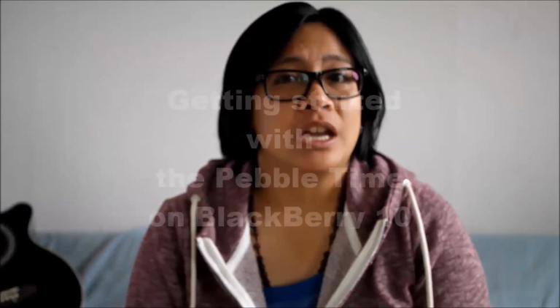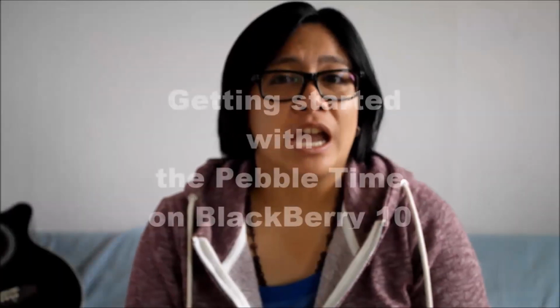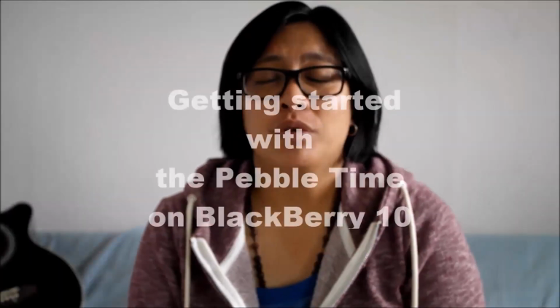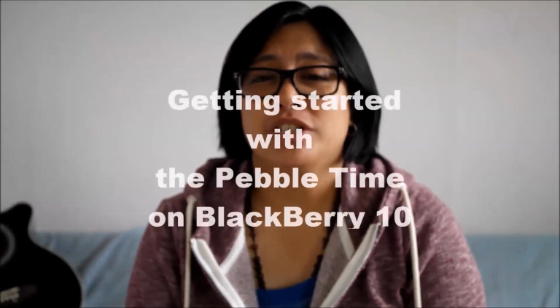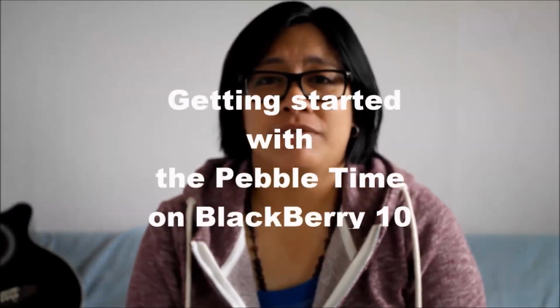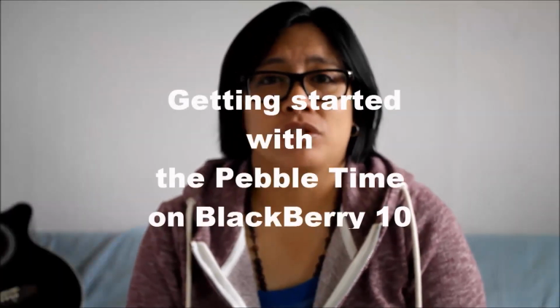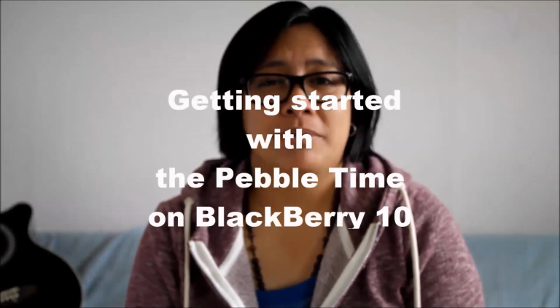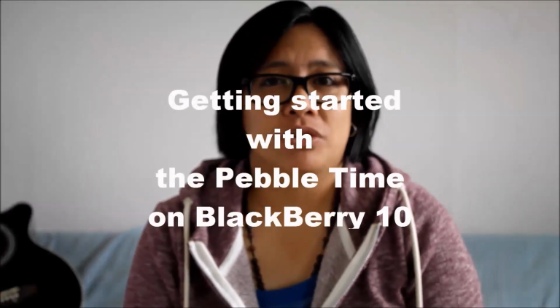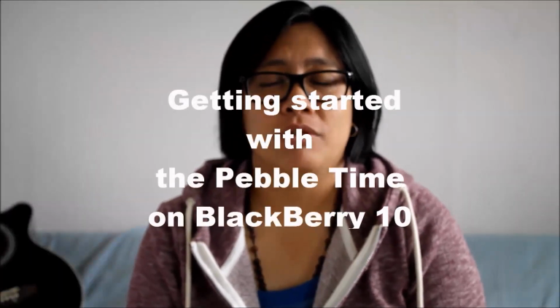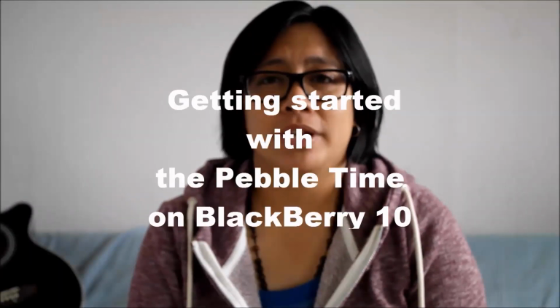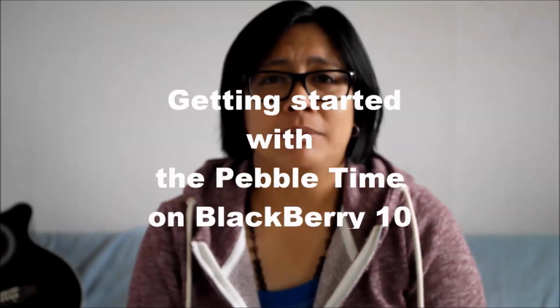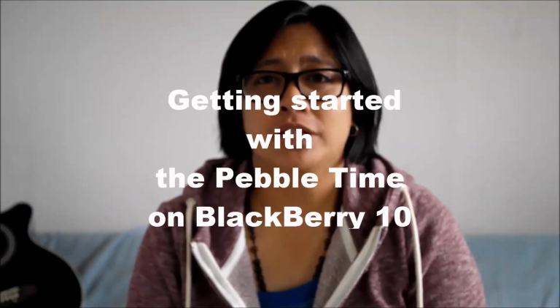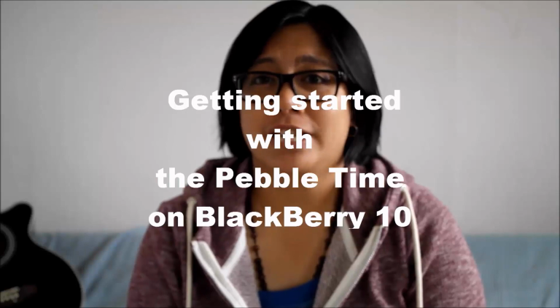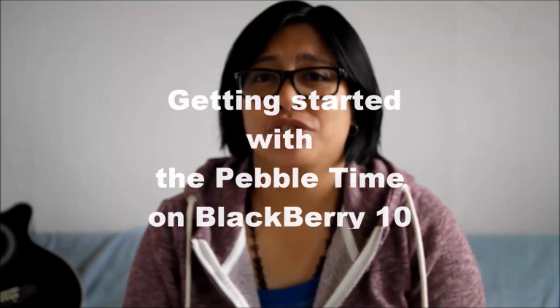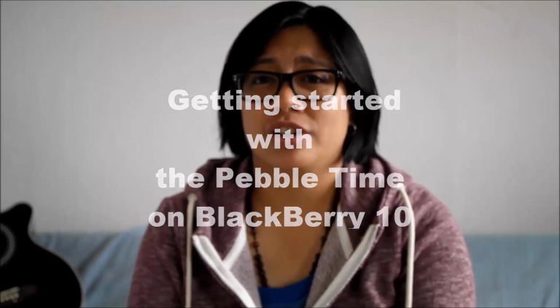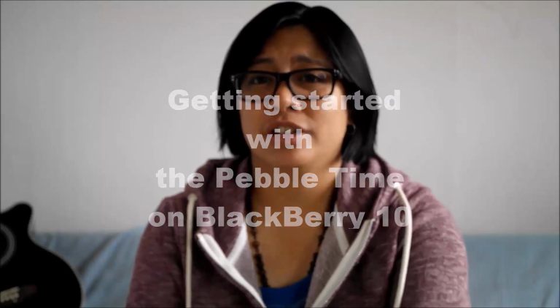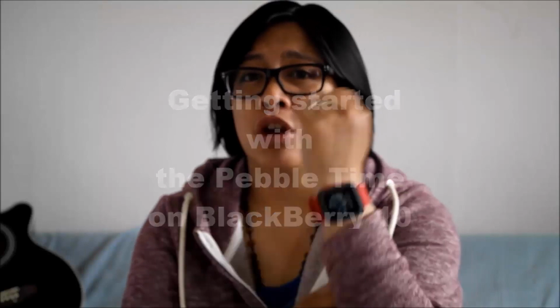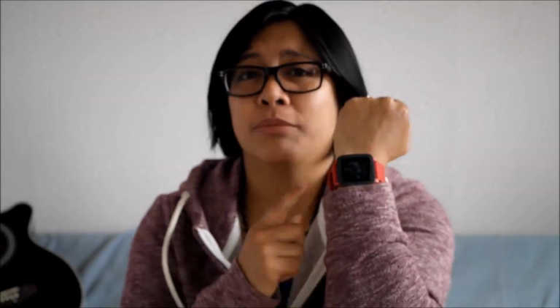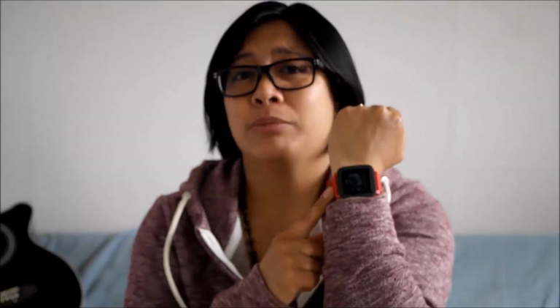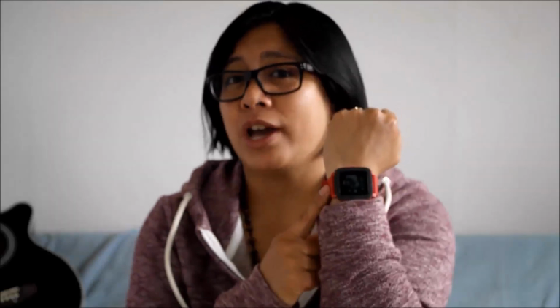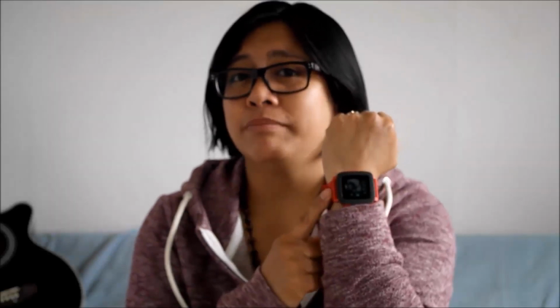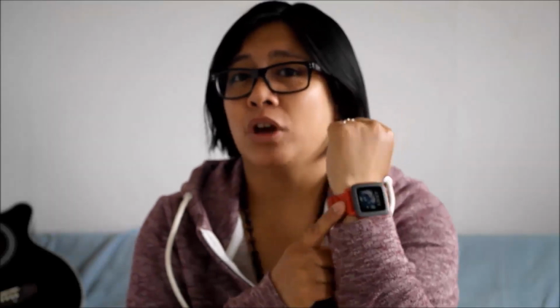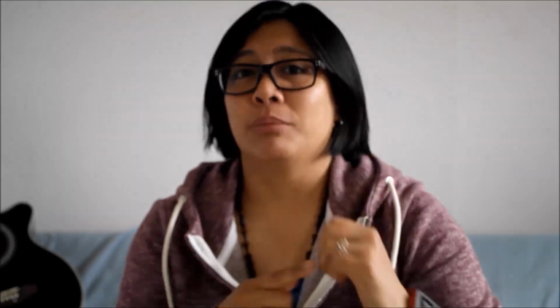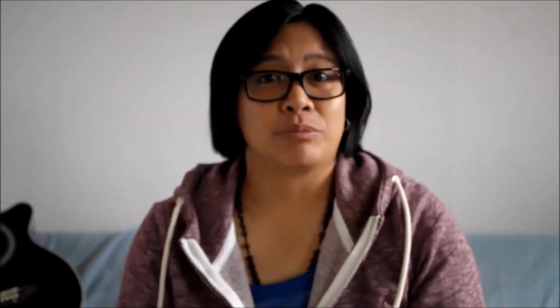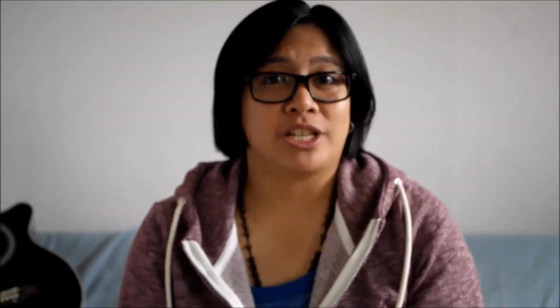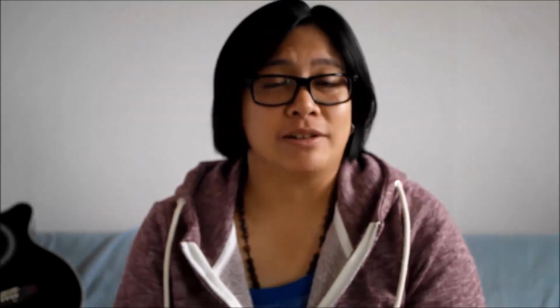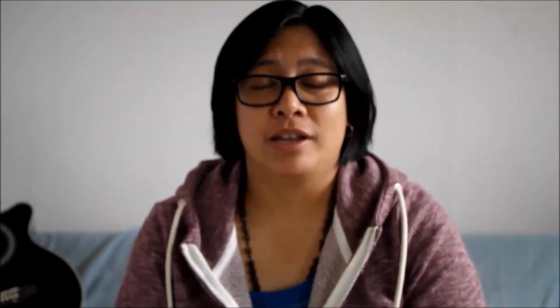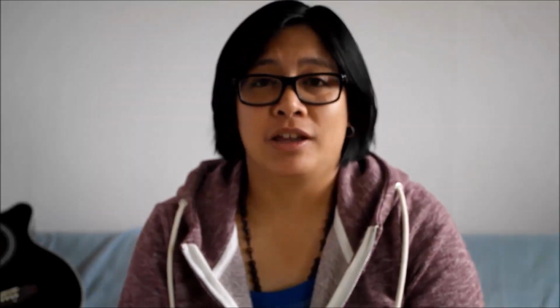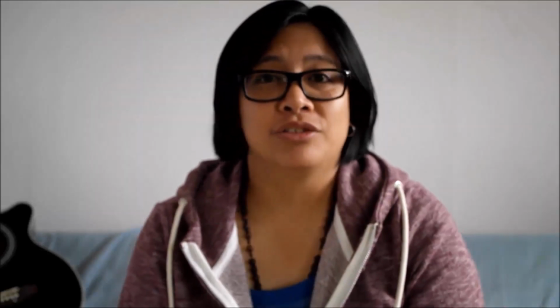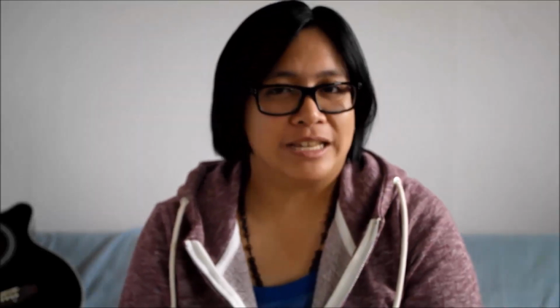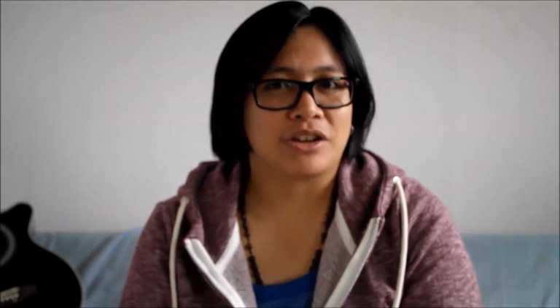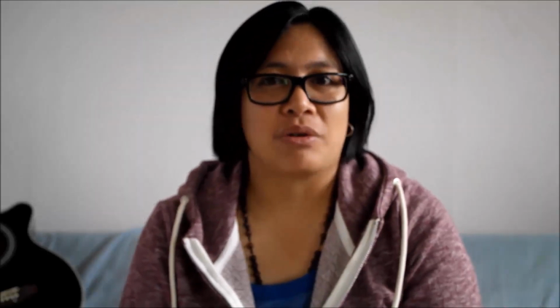Hey everyone, DJ here for Crackberry.com and I am looking to get you started with the Pebble Time on BlackBerry 10. So let's get going.